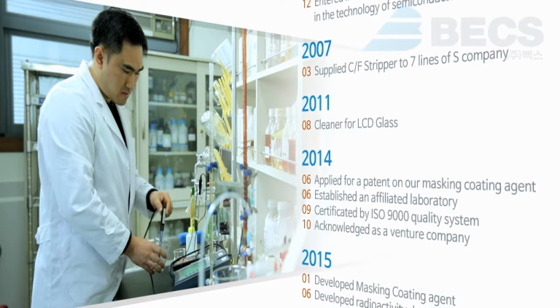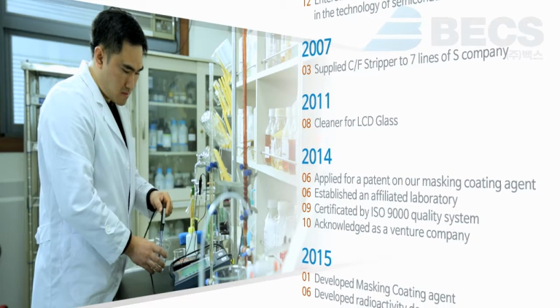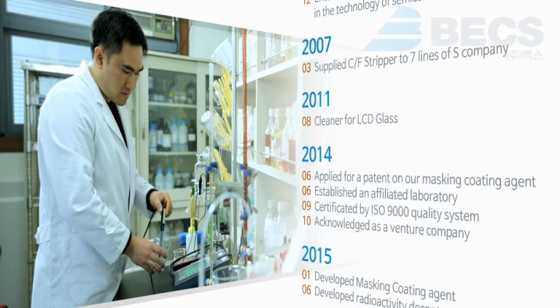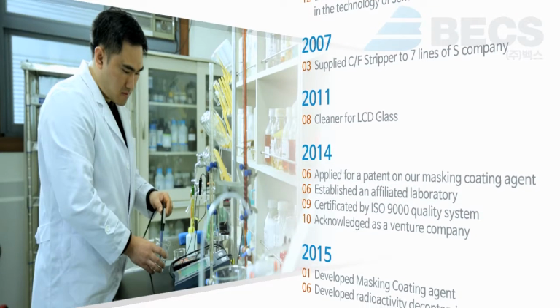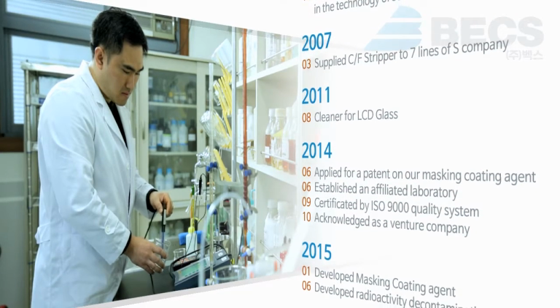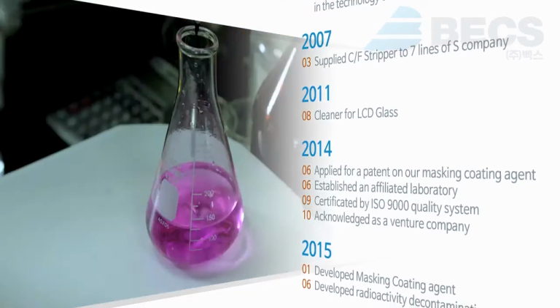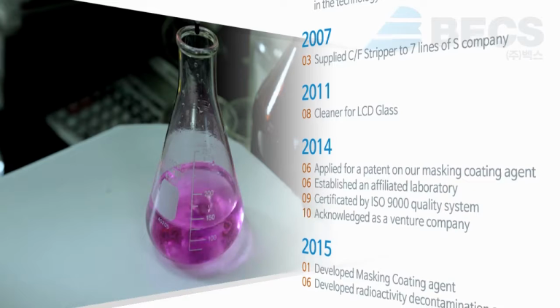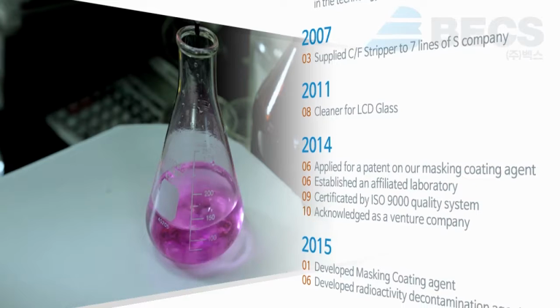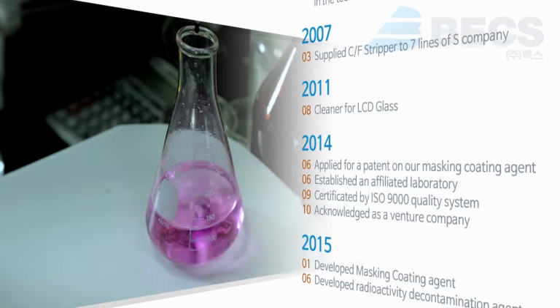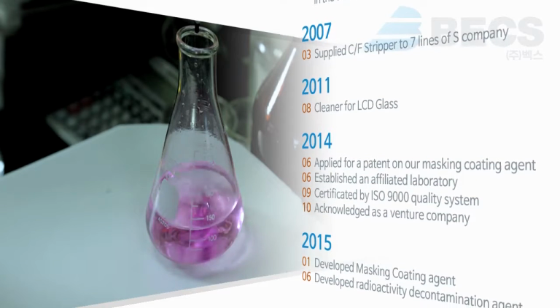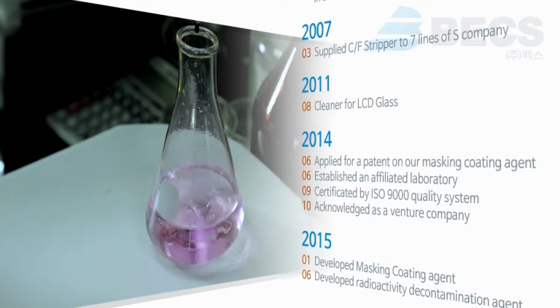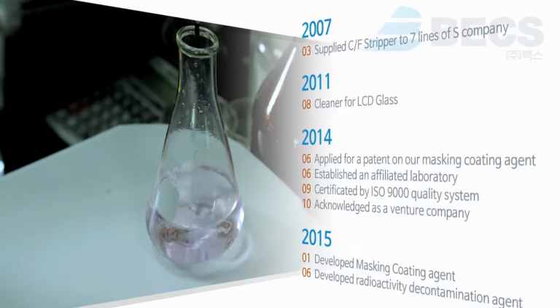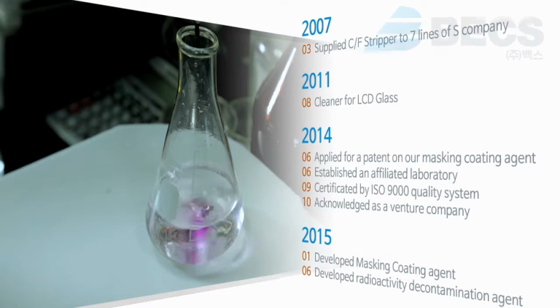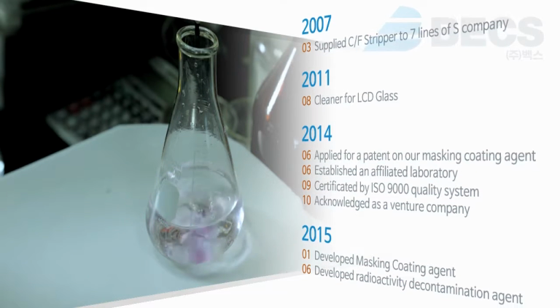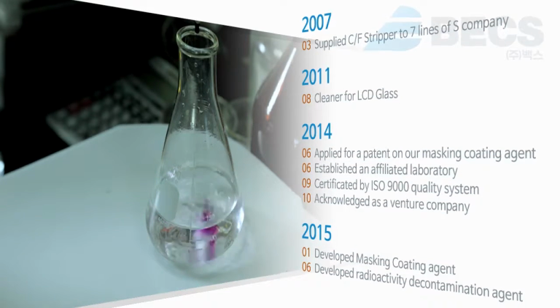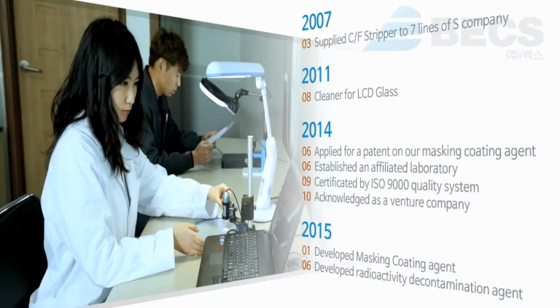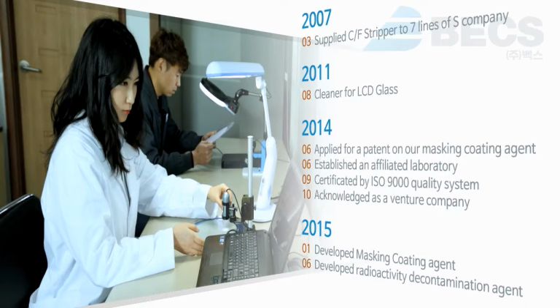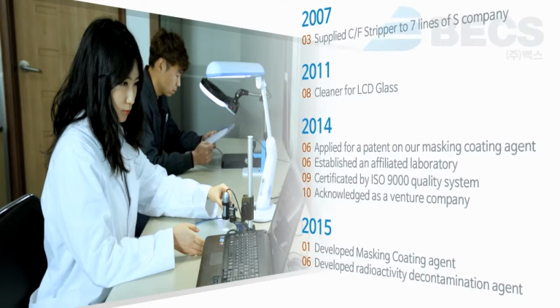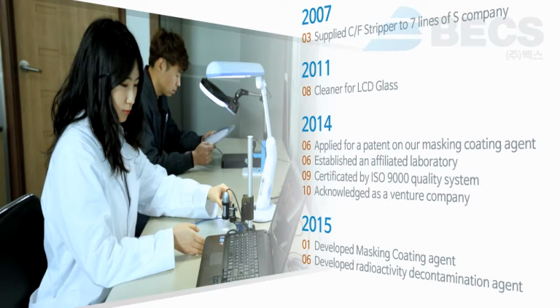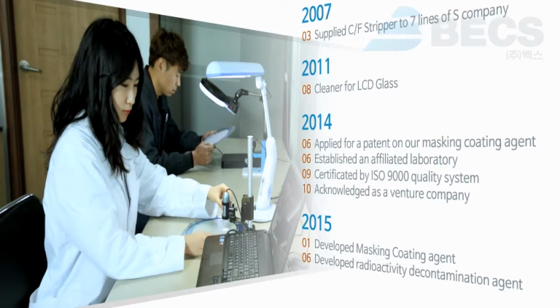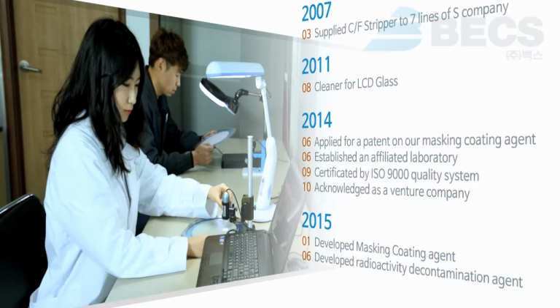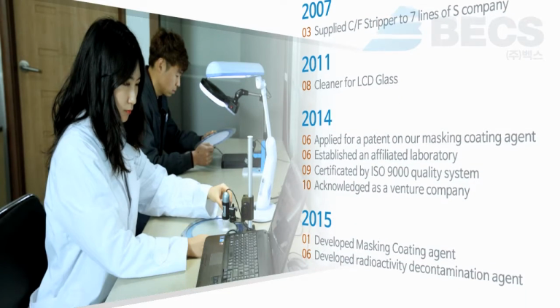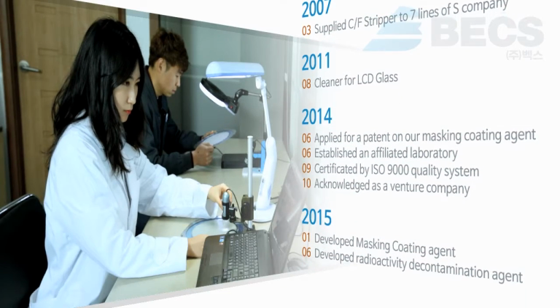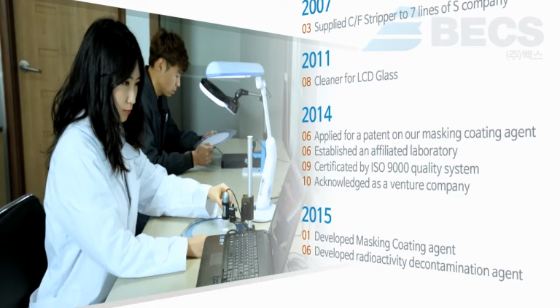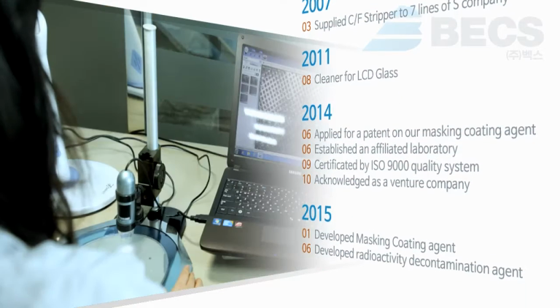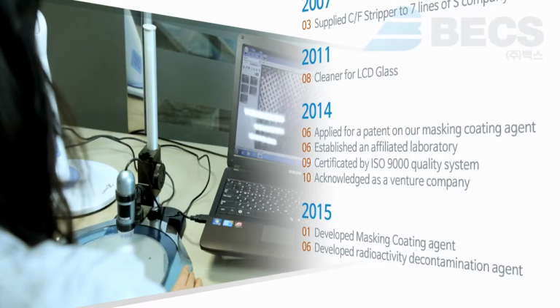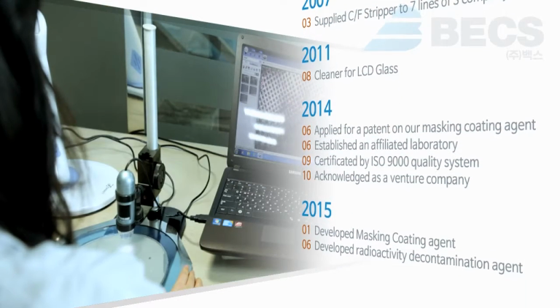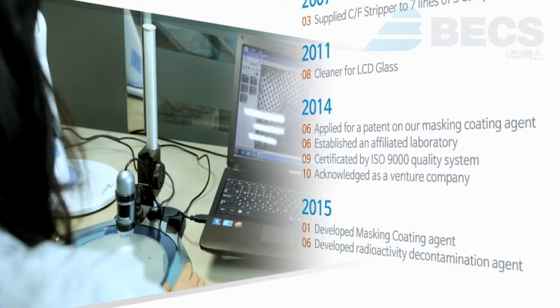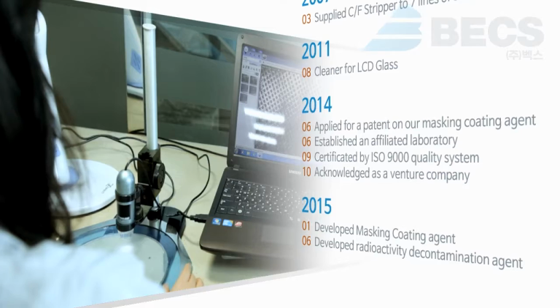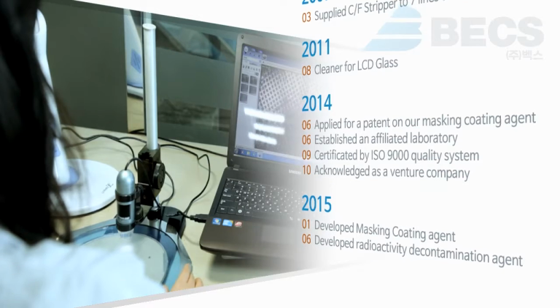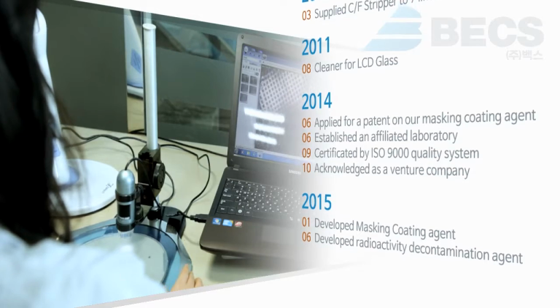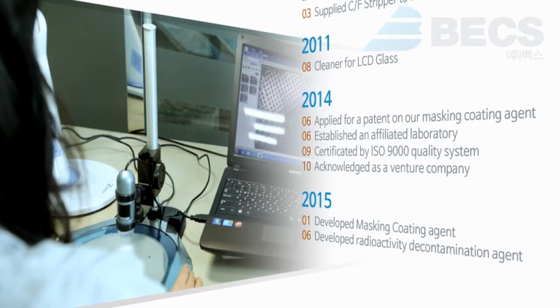We will do our best to be the leading company in the global market for semiconductor, LCD, and TSP through constant research and development.